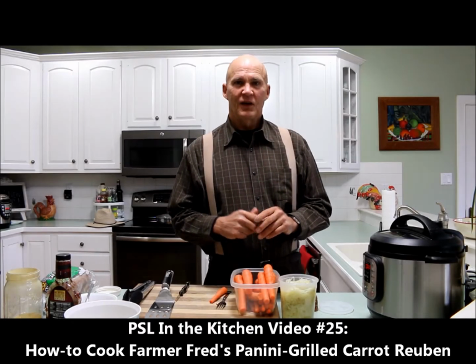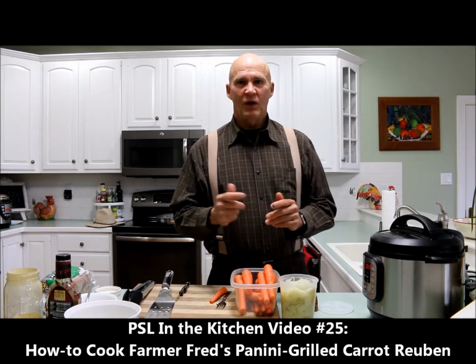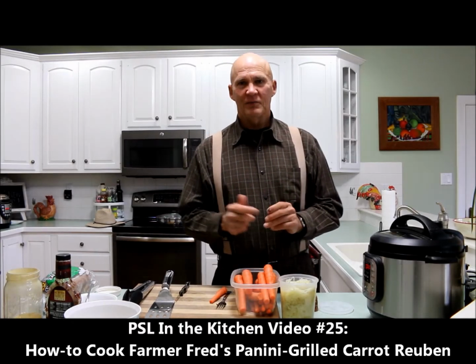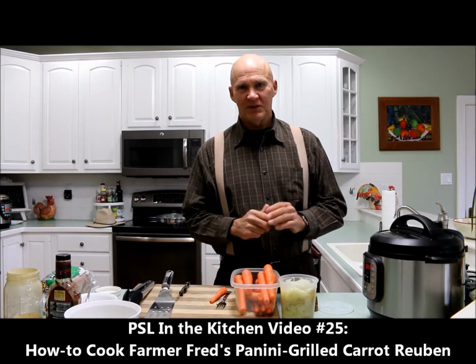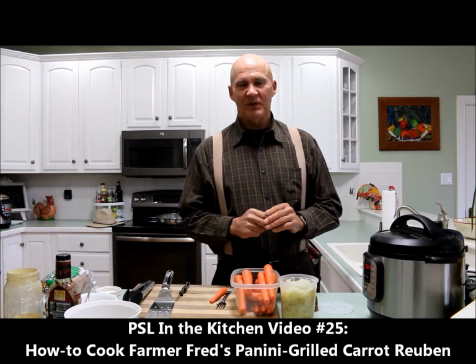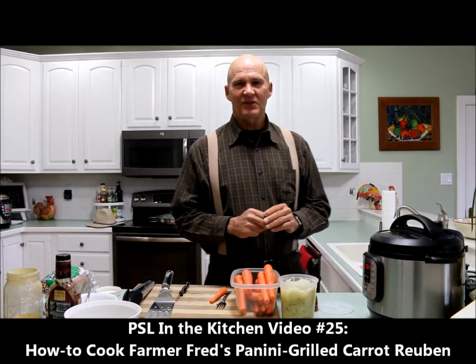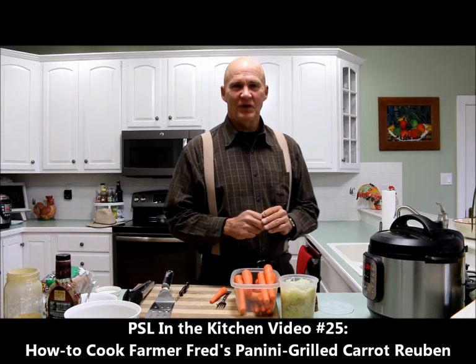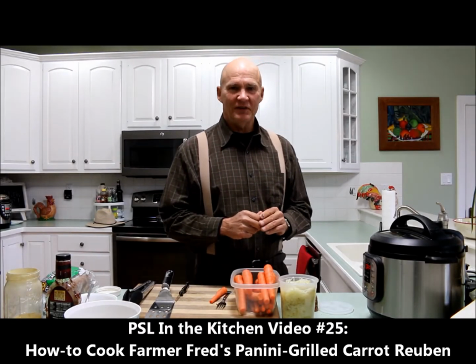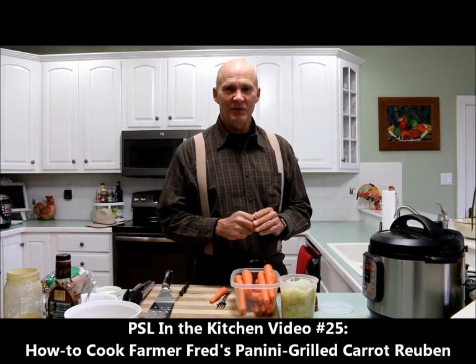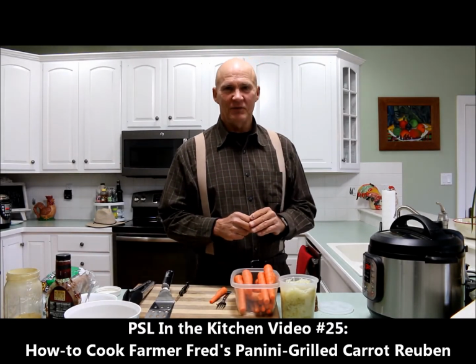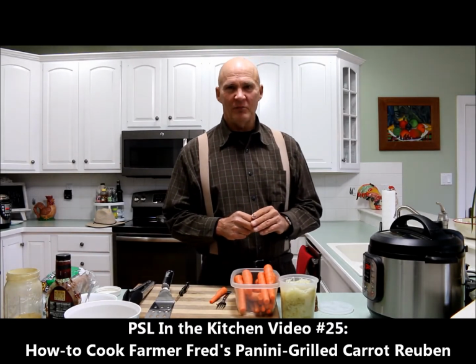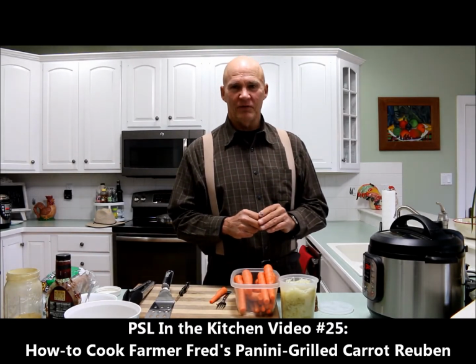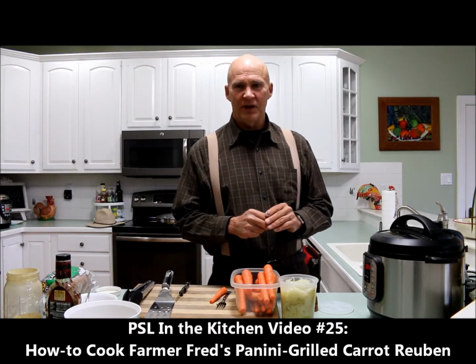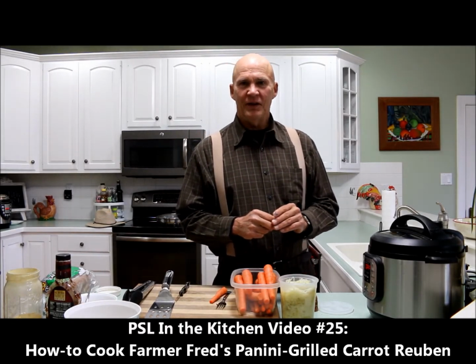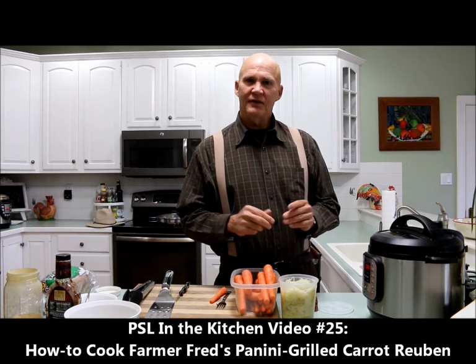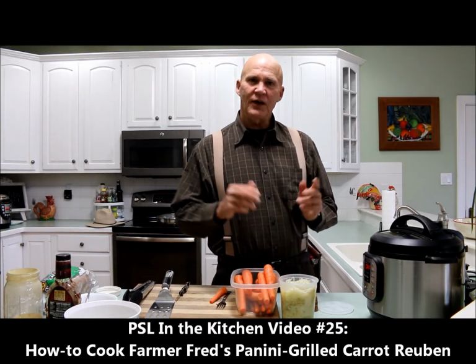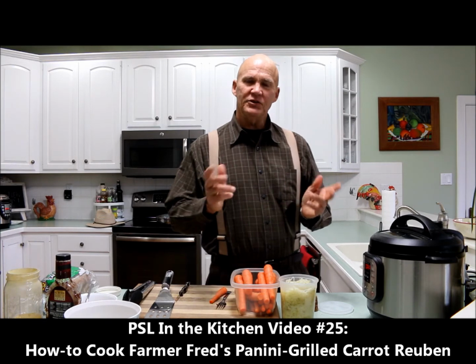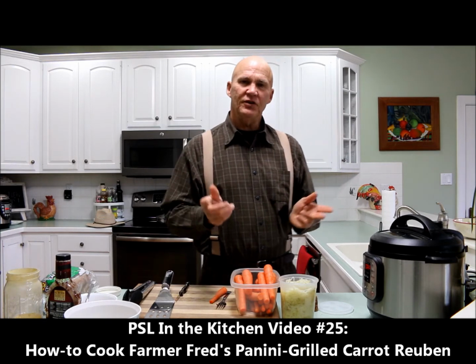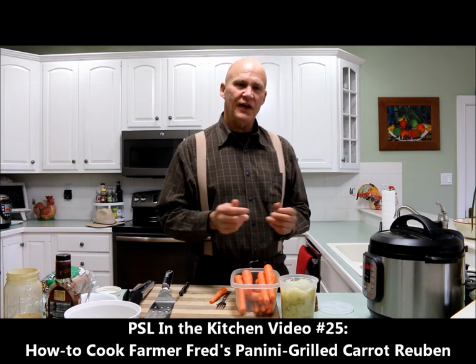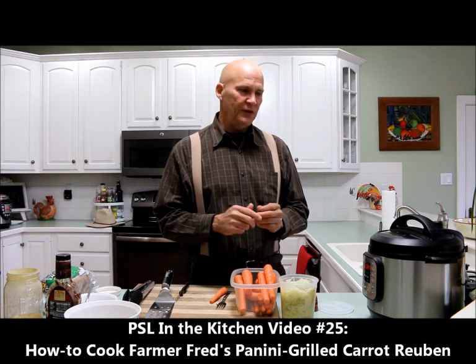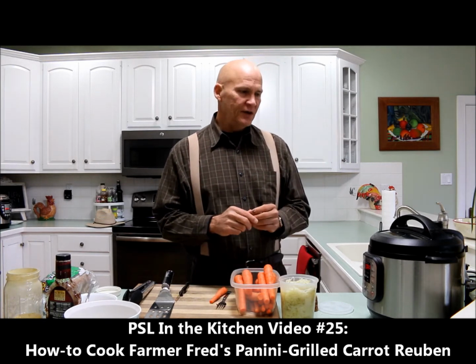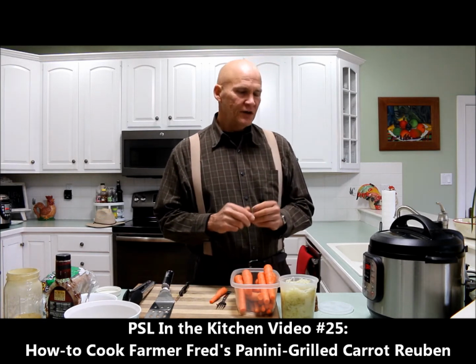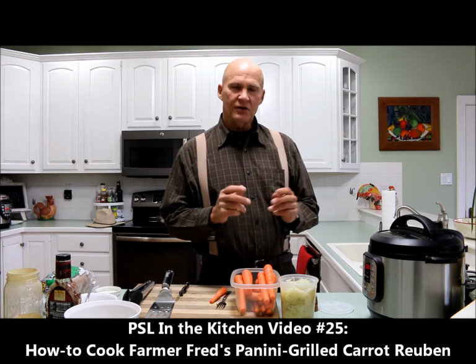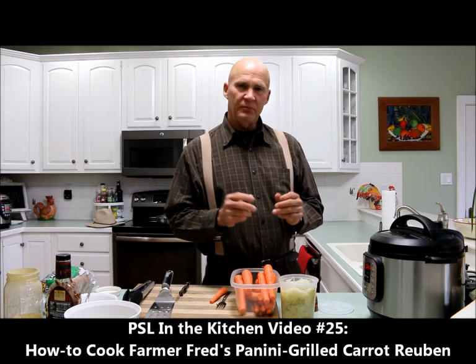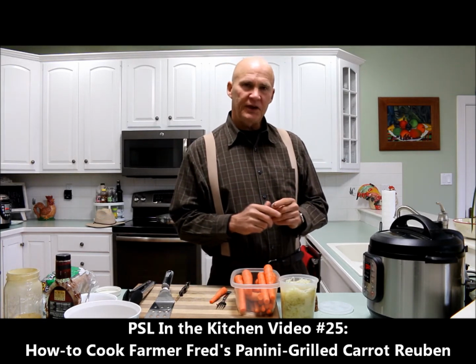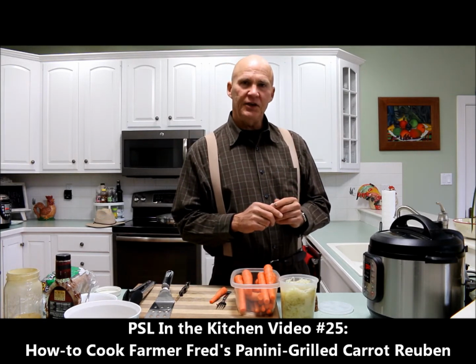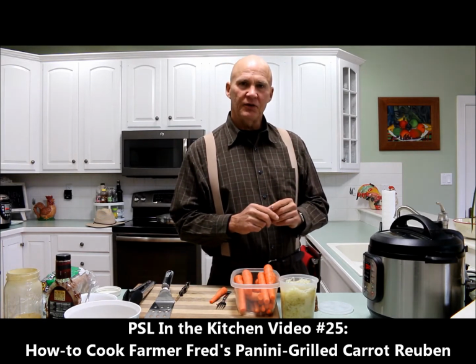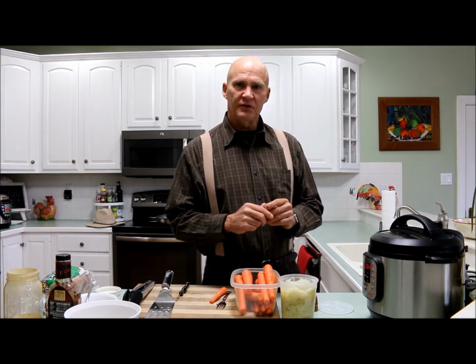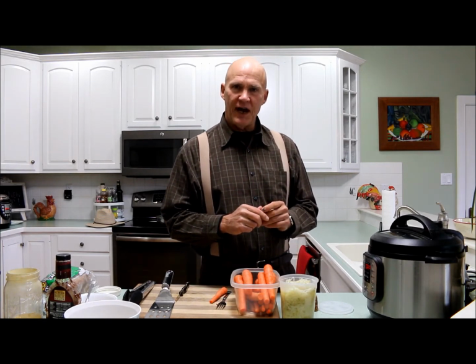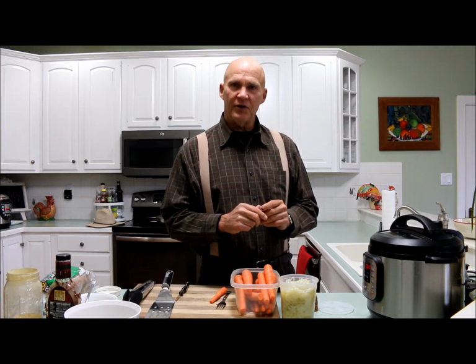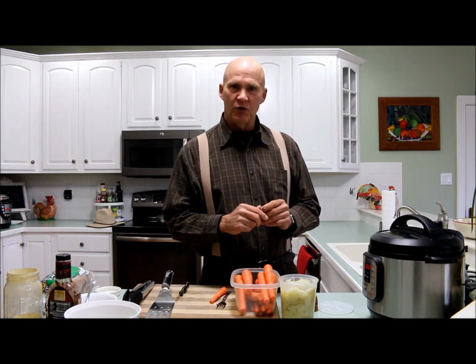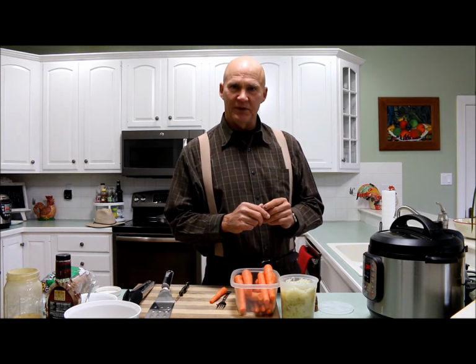Welcome! This is Plant Smart Living with Farmer Fred. Today I want to show you how we cook our Panini Grilled Carrot Reubens.